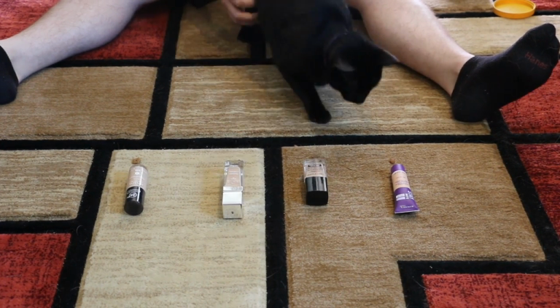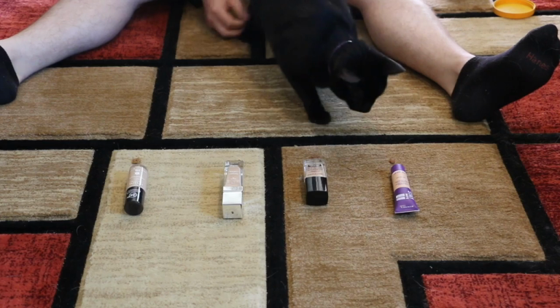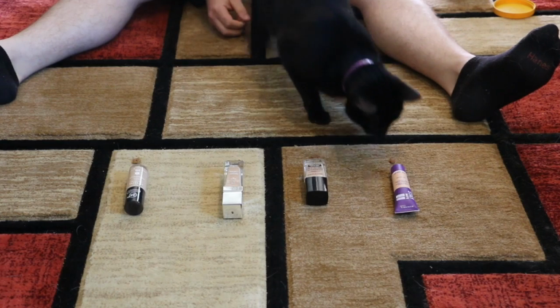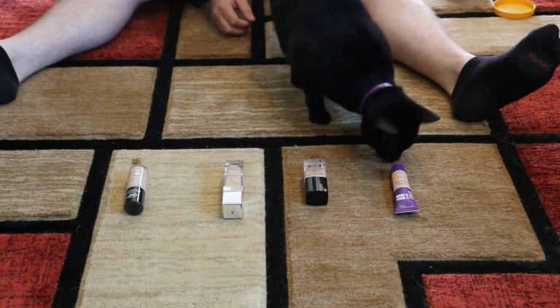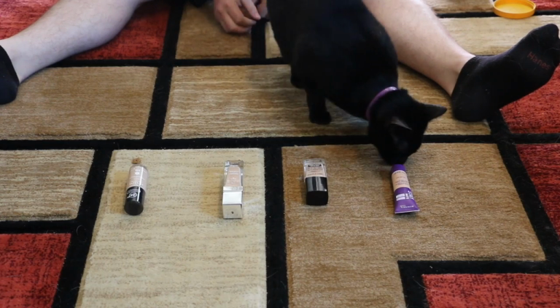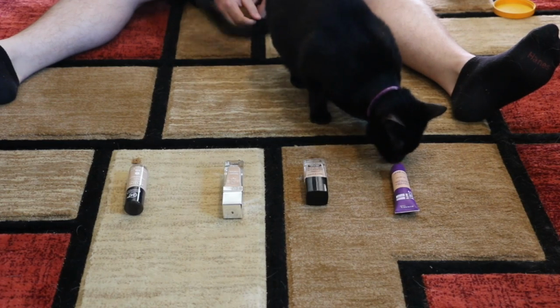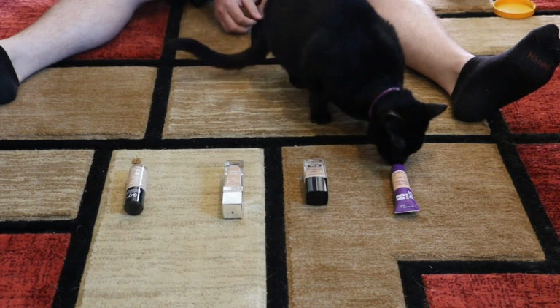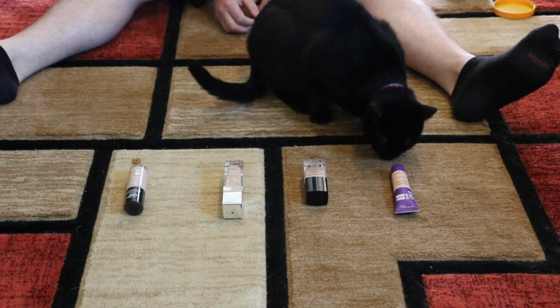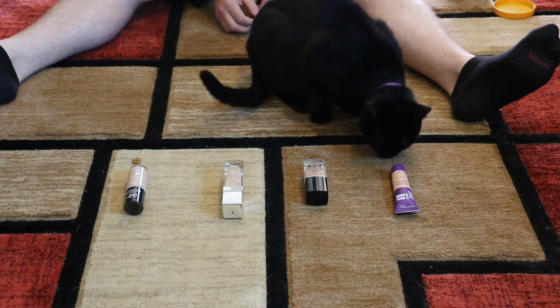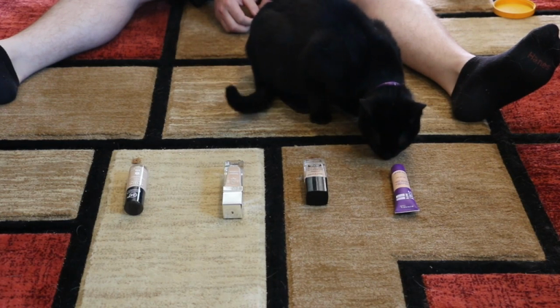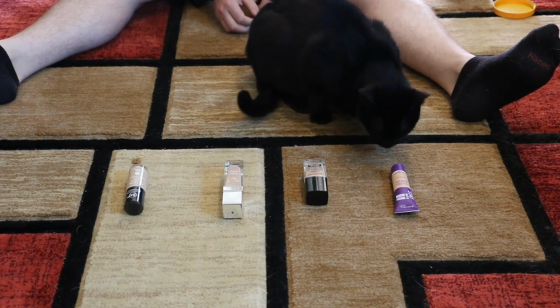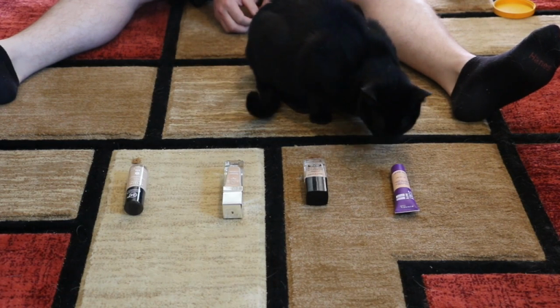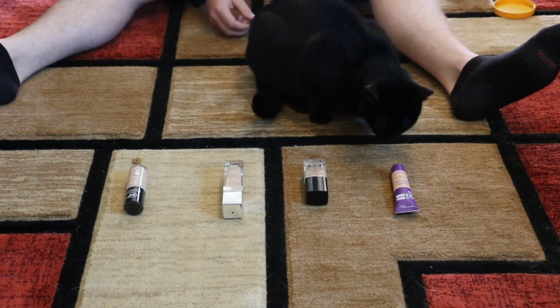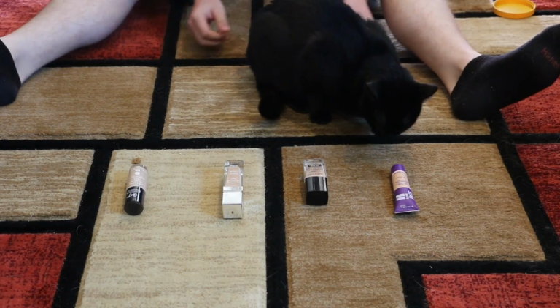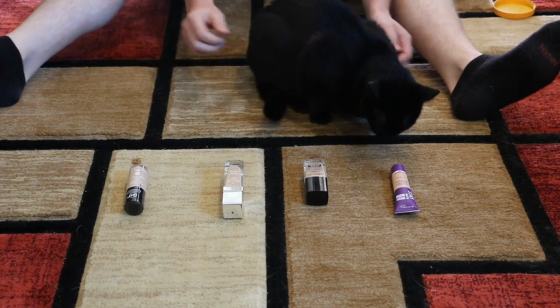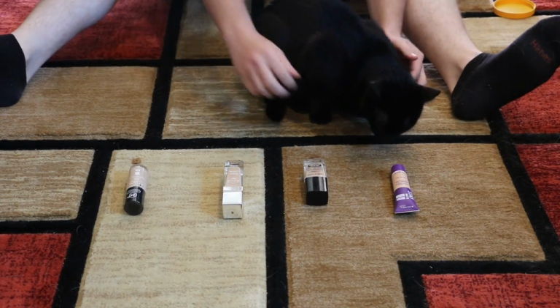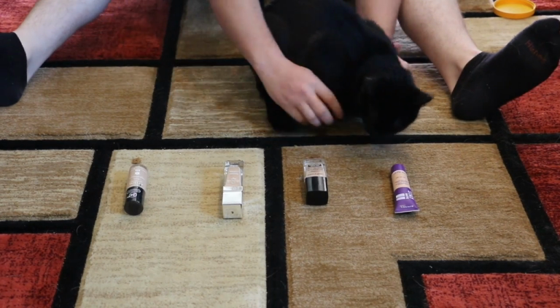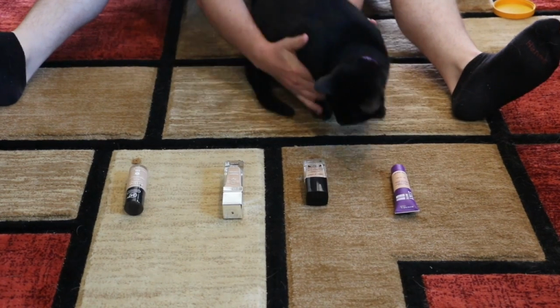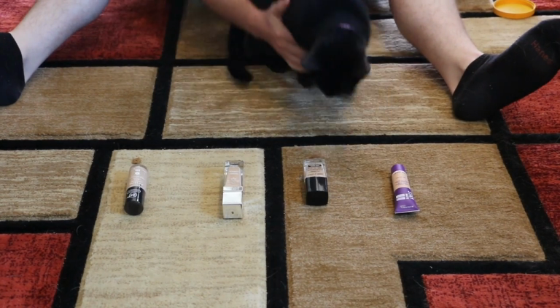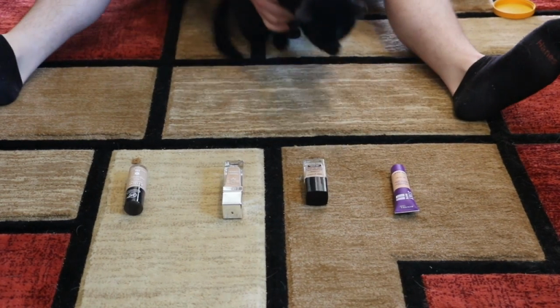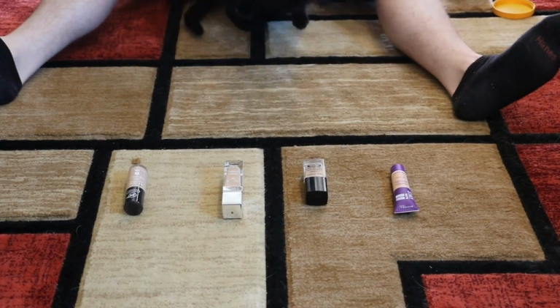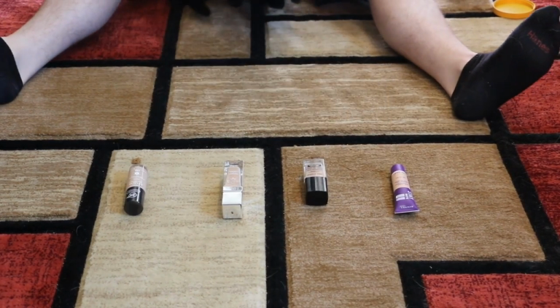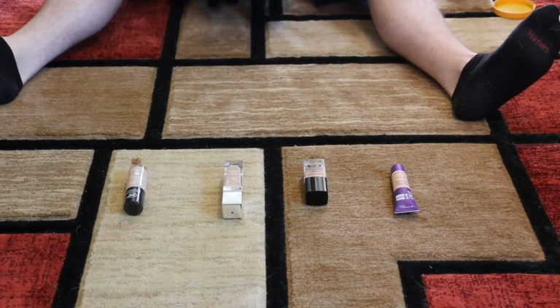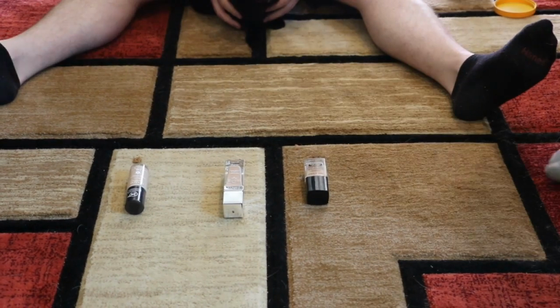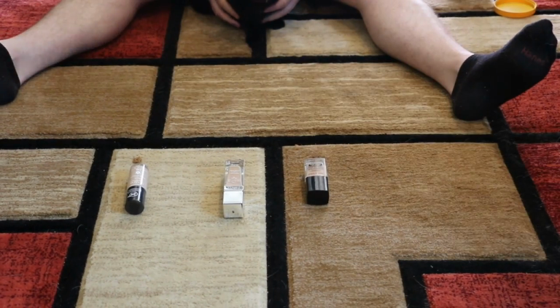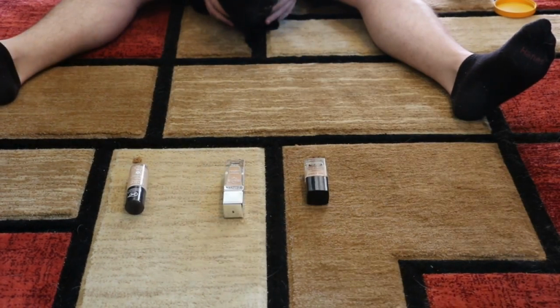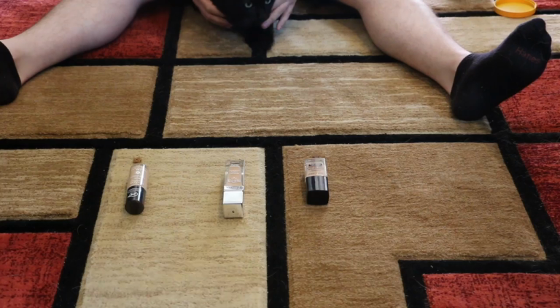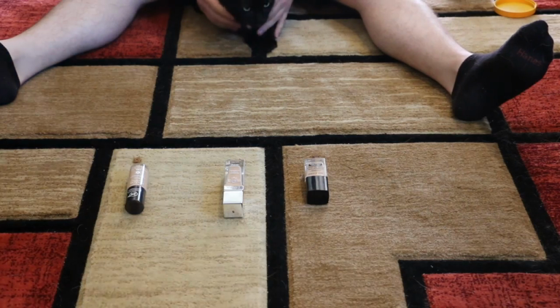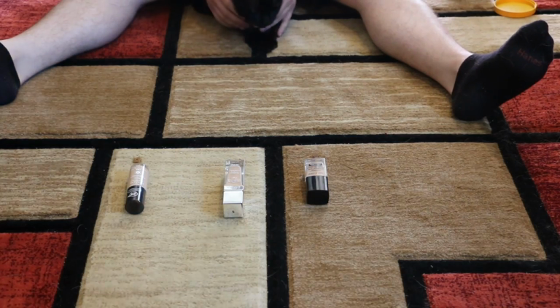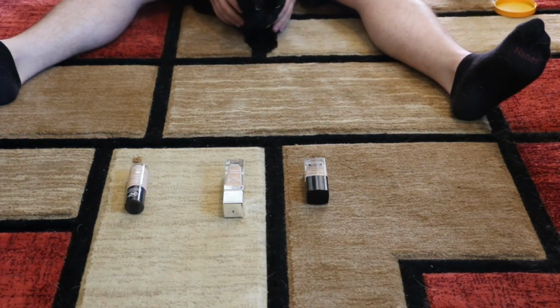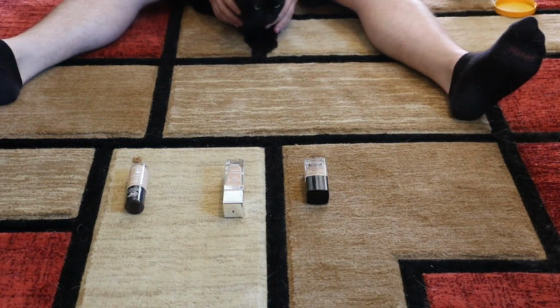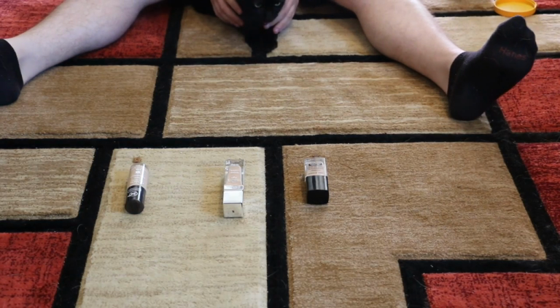And for foundation, Arrow picked — I wish she'd stop picking the same side — that is the Rimmel Stay Matte Full Coverage Foundation.